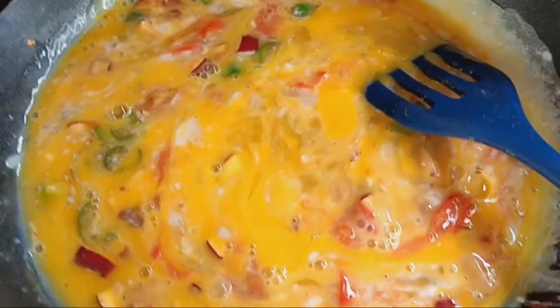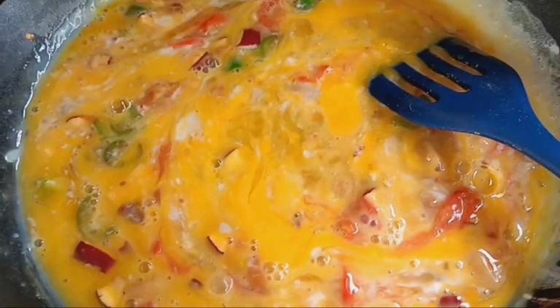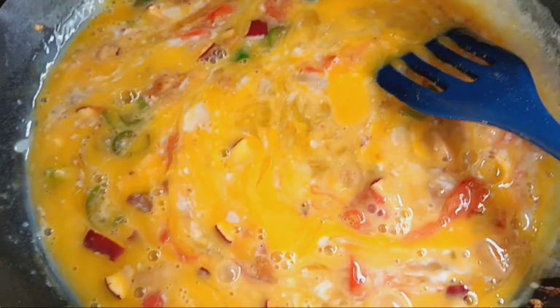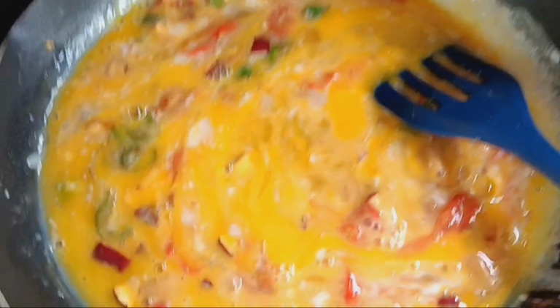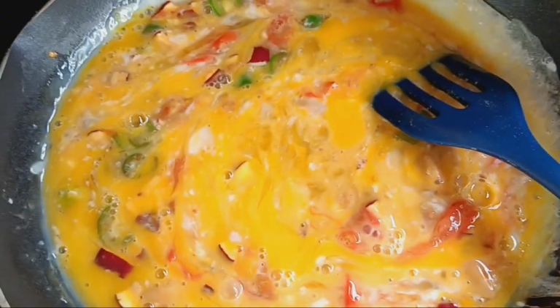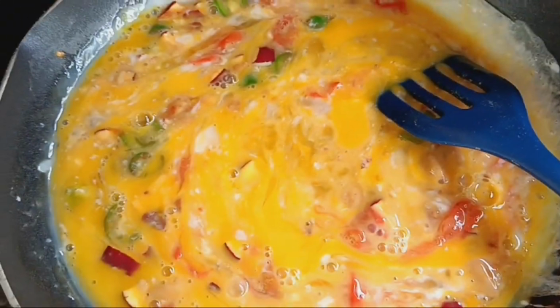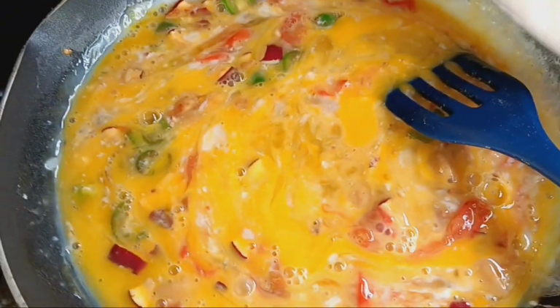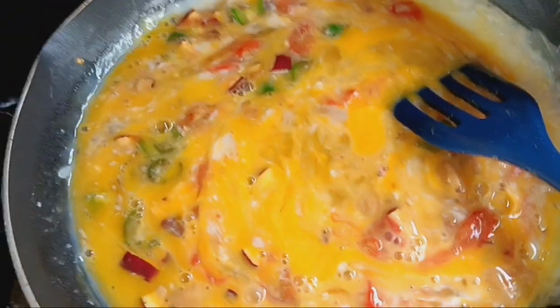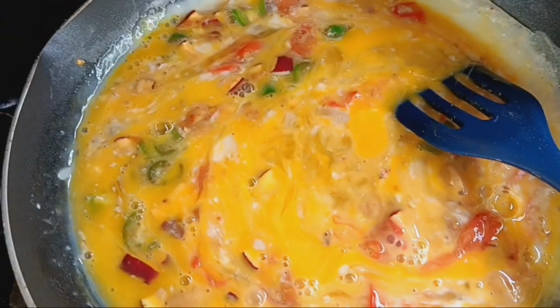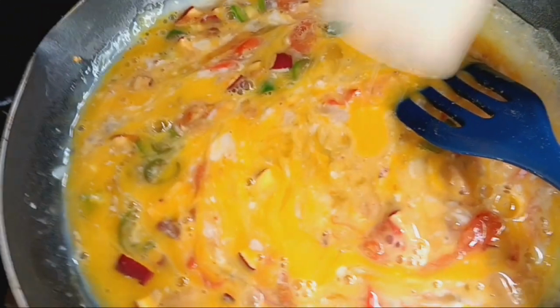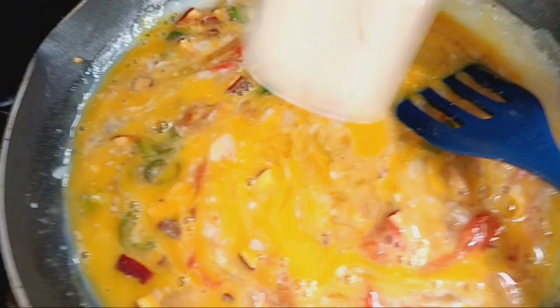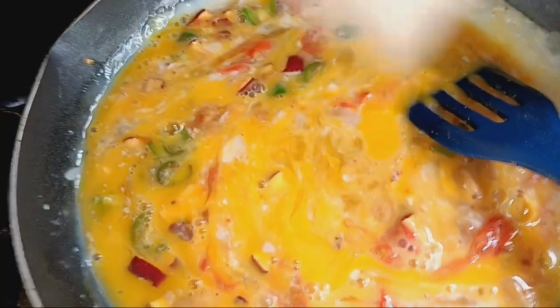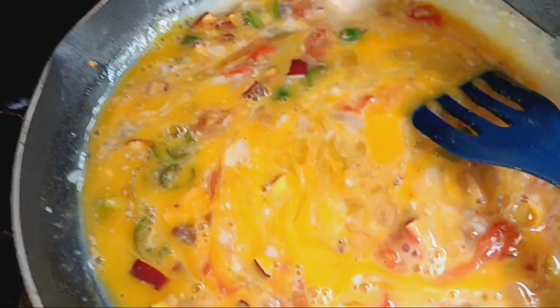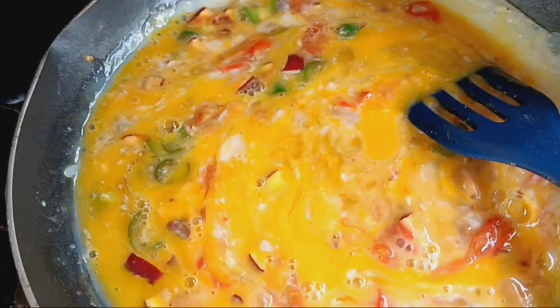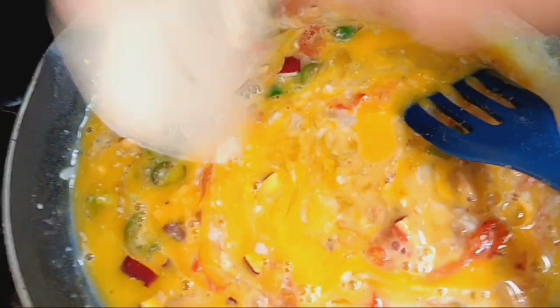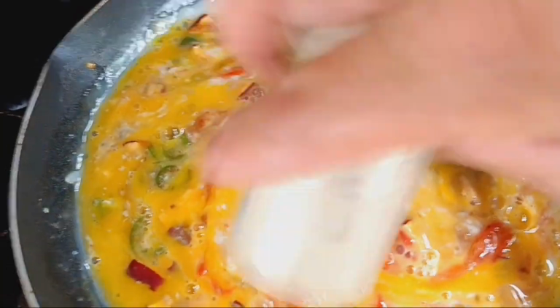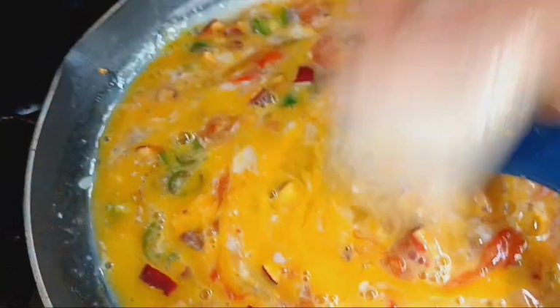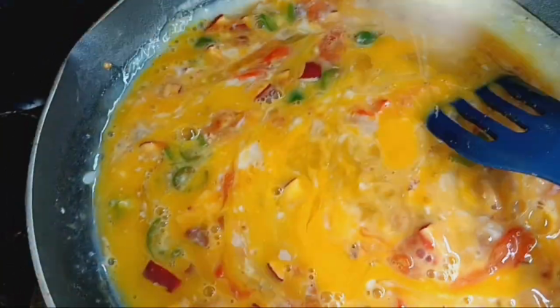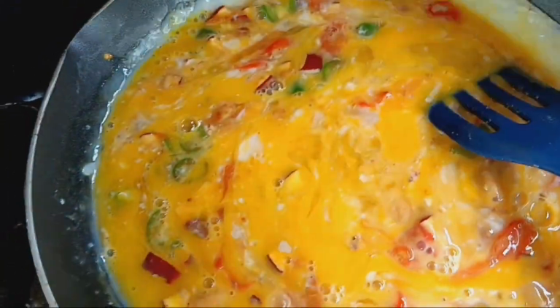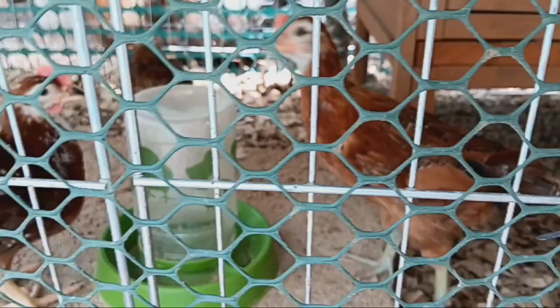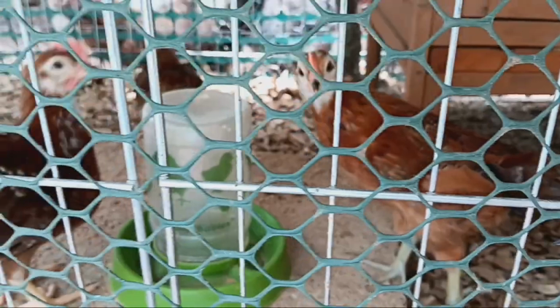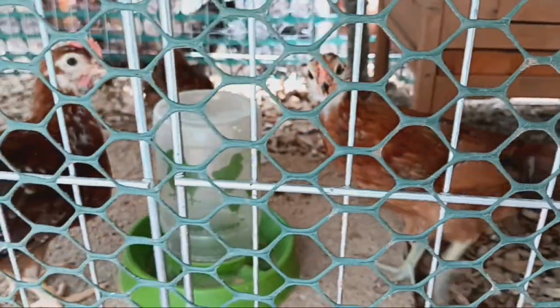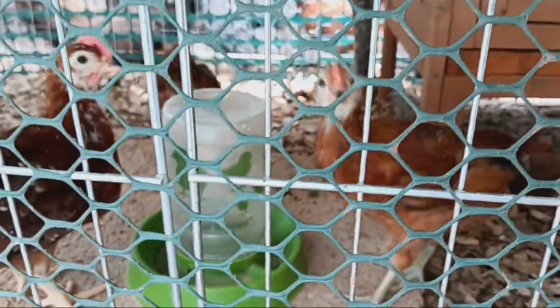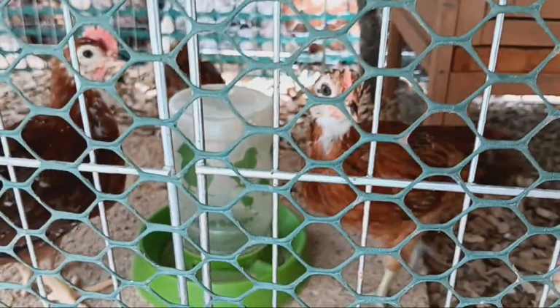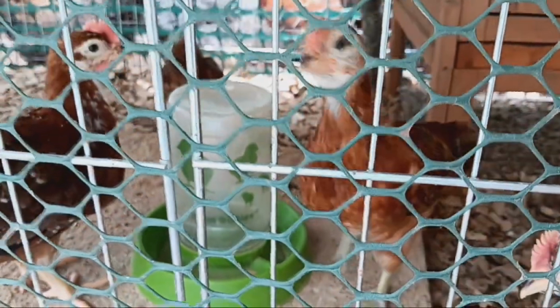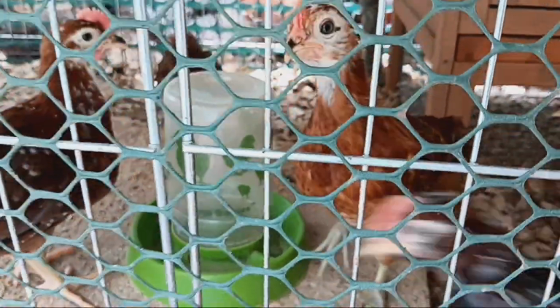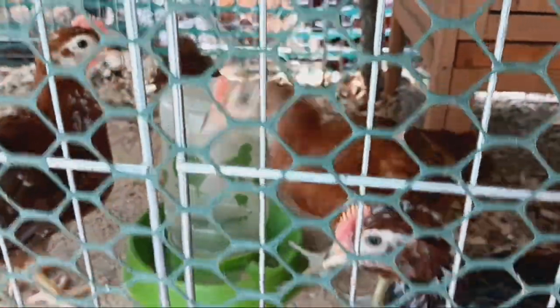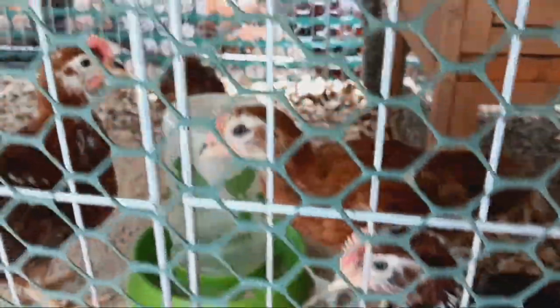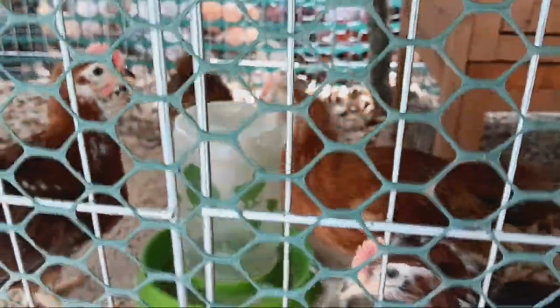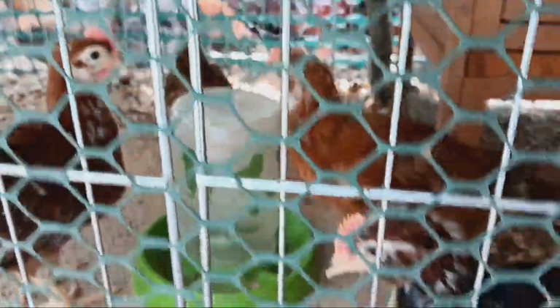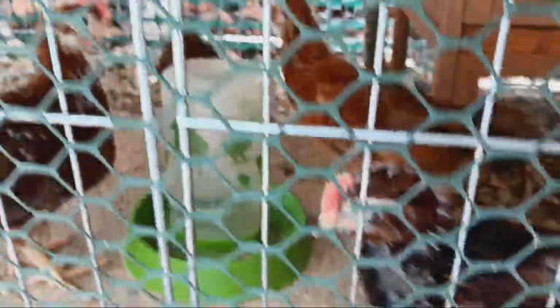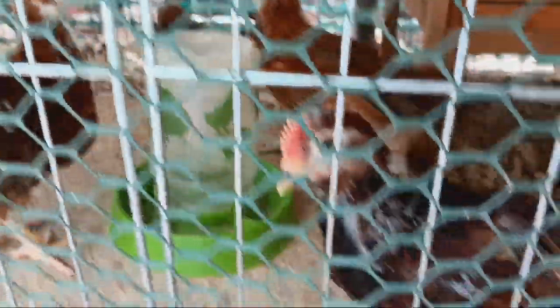I think I'll add just a little bit of salt. How you doing, beautiful chickens?